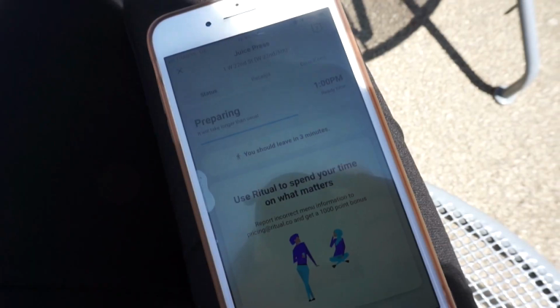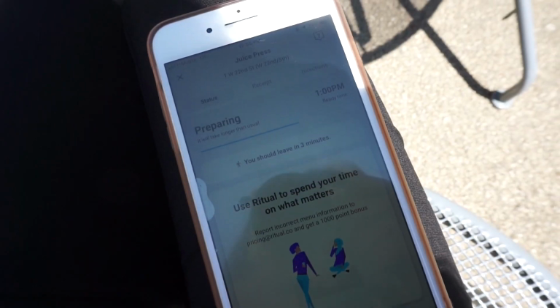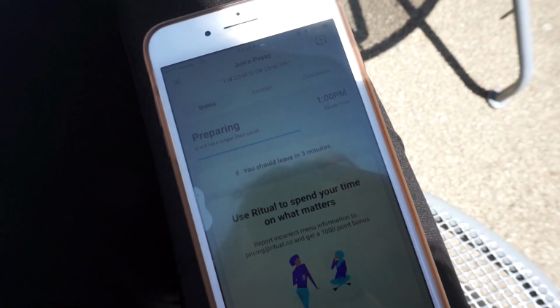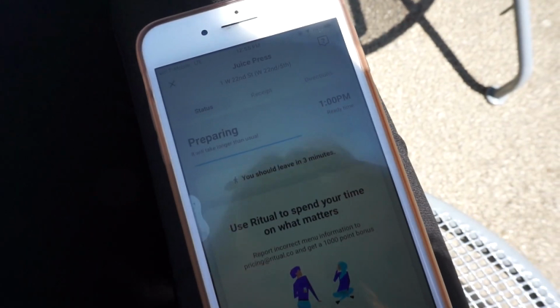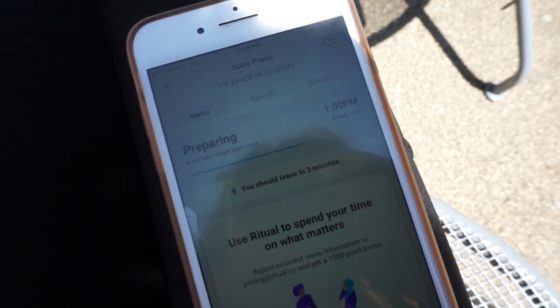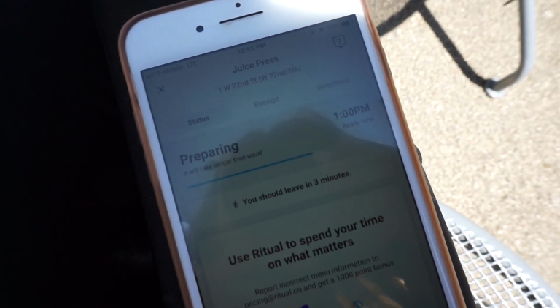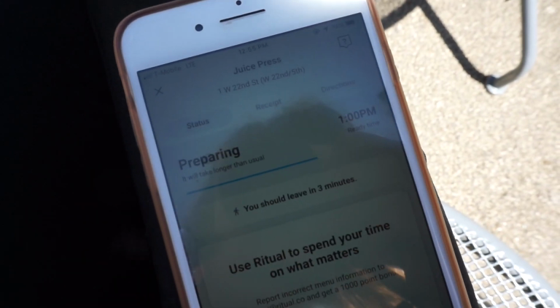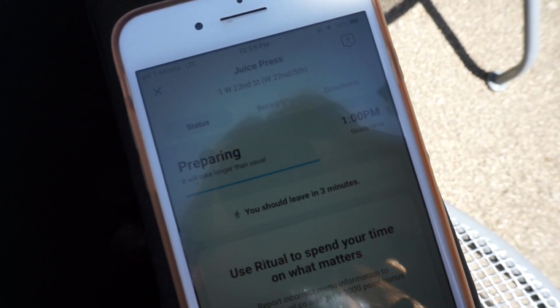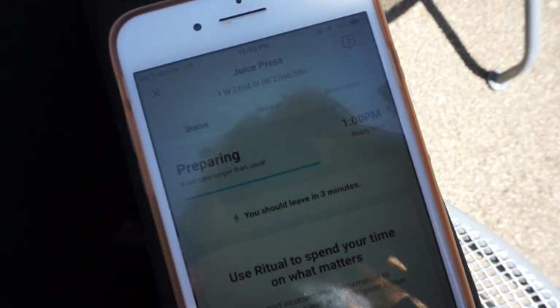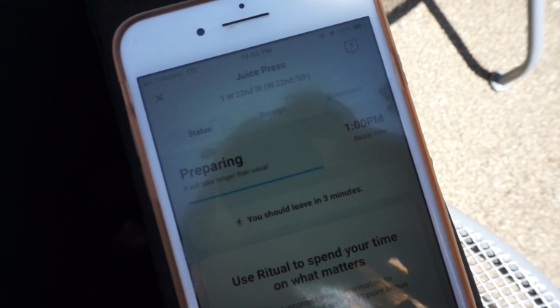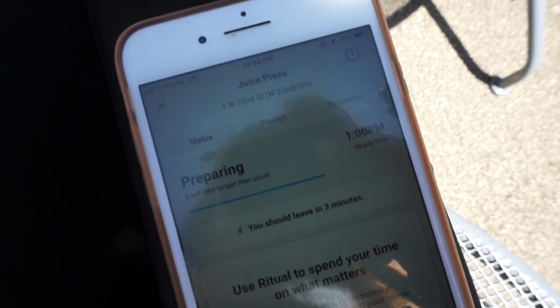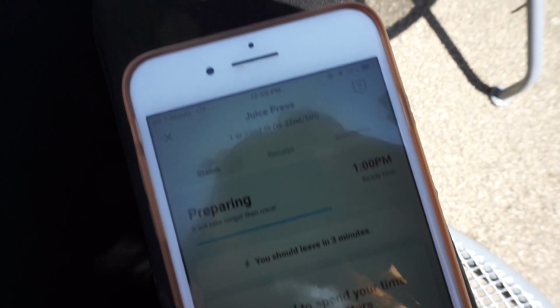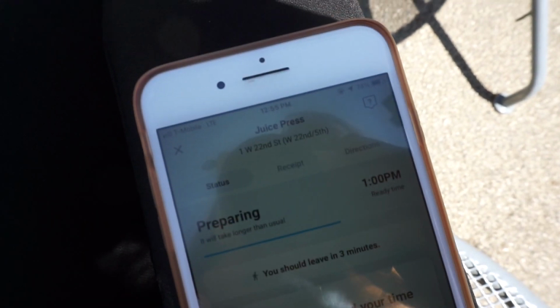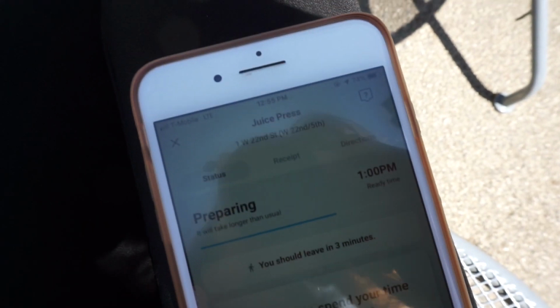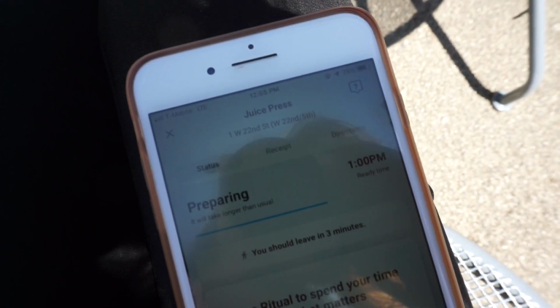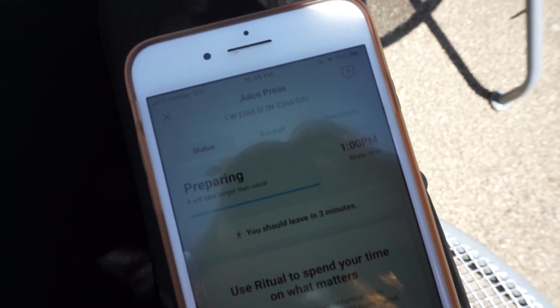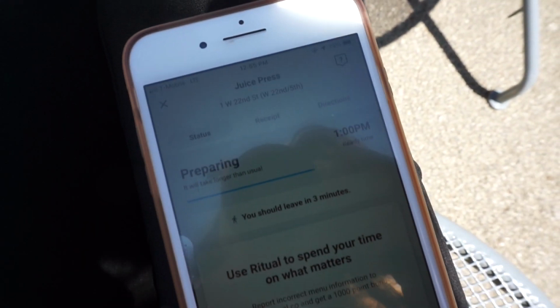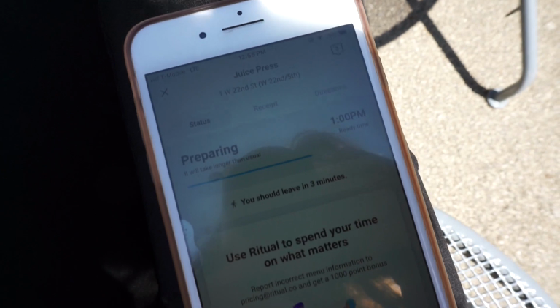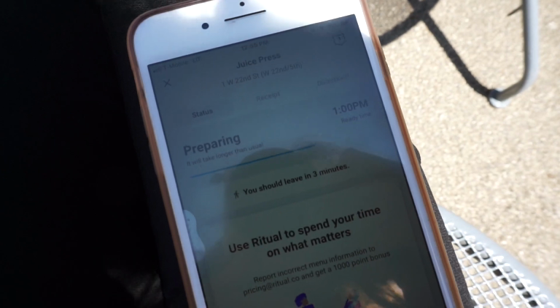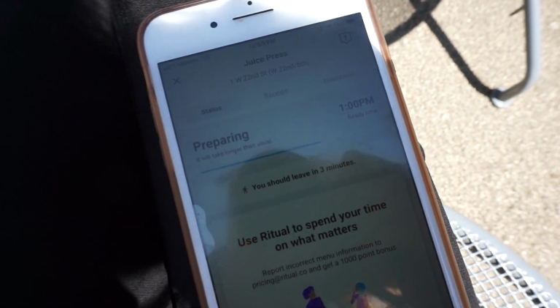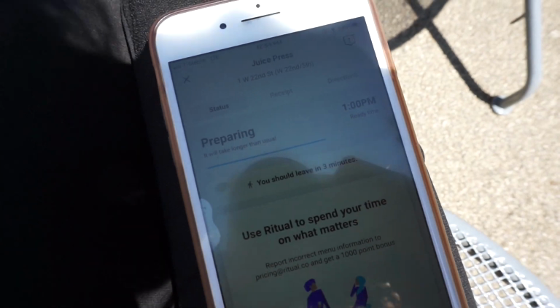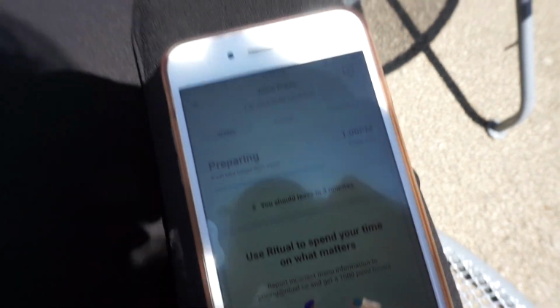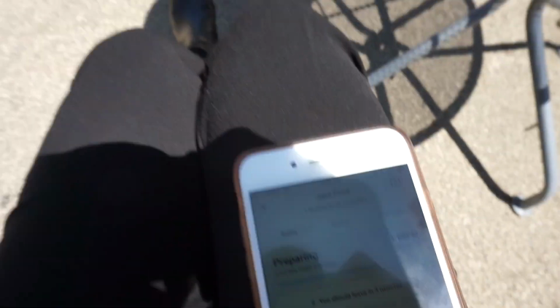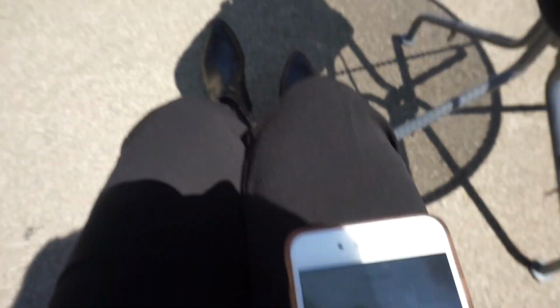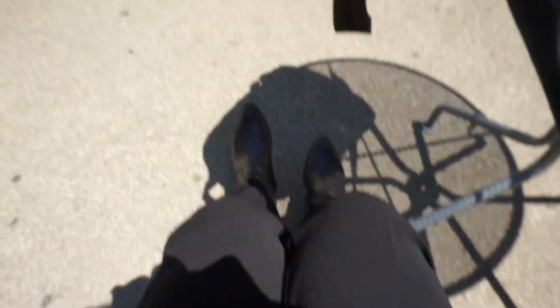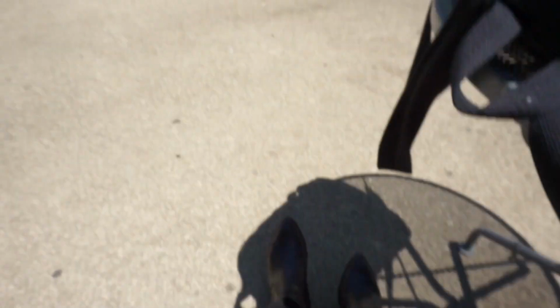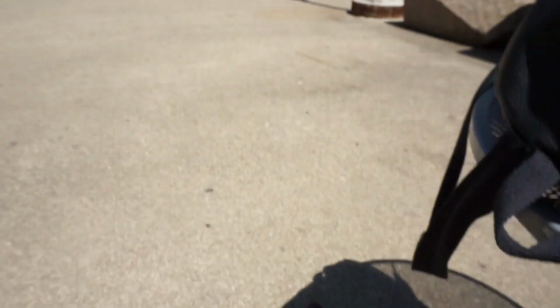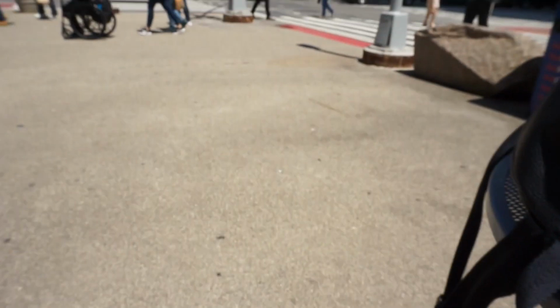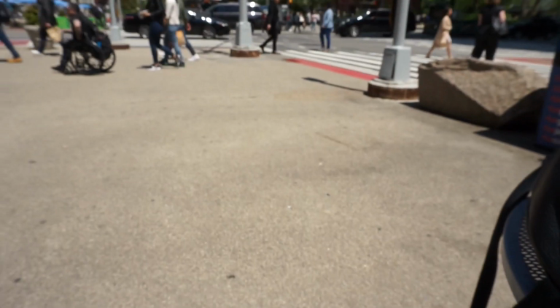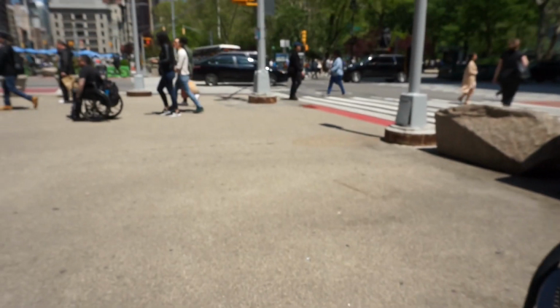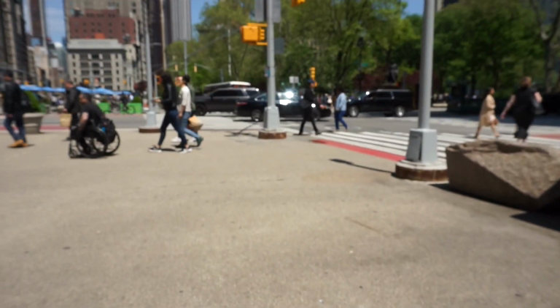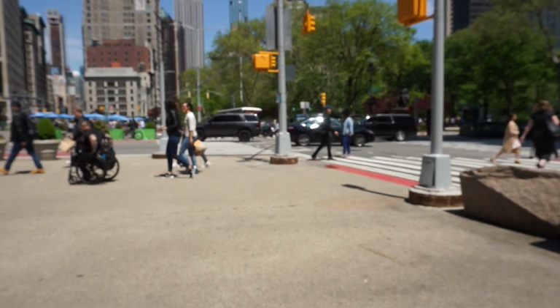I ordered my smoothie on this ritual app so it'll just be ready in five minutes, so I'm just sitting here.